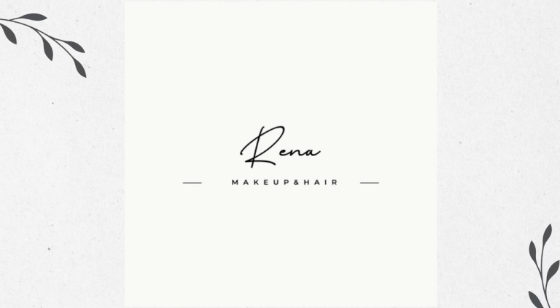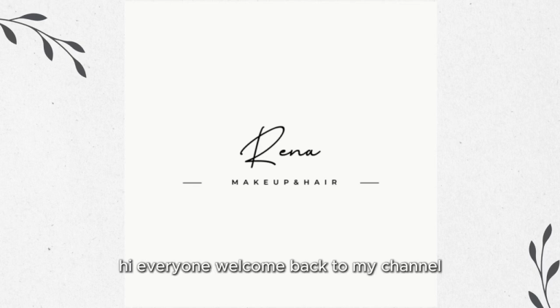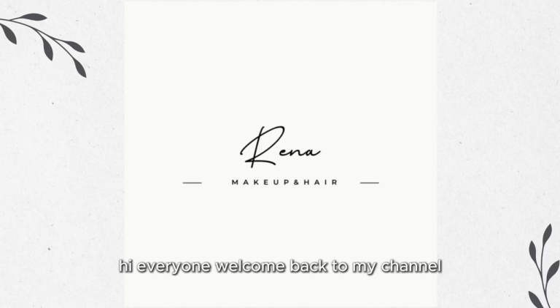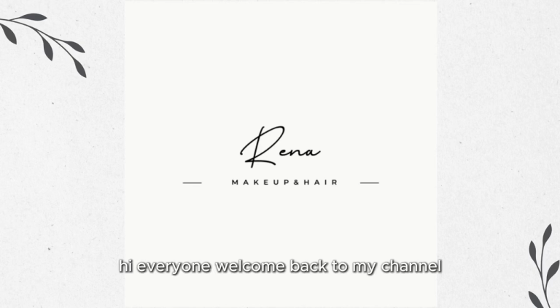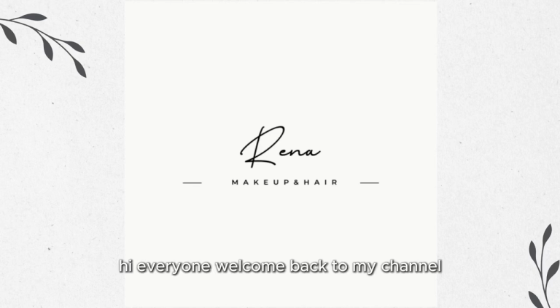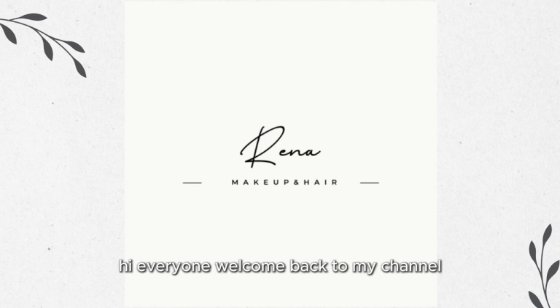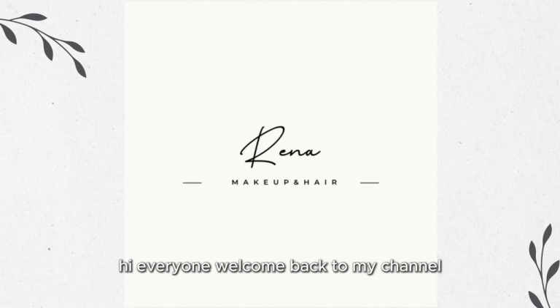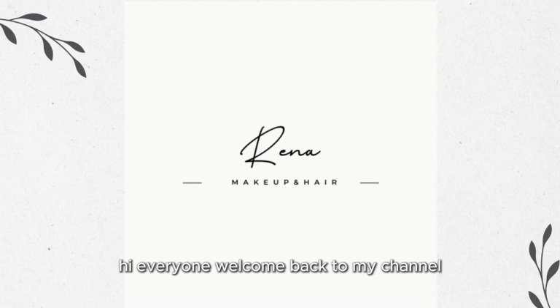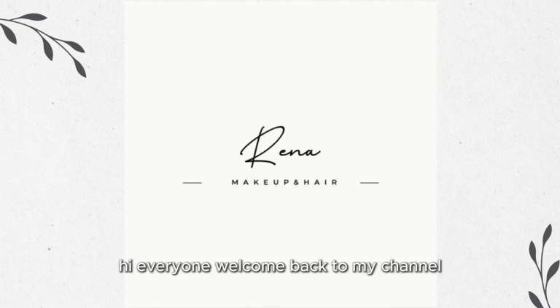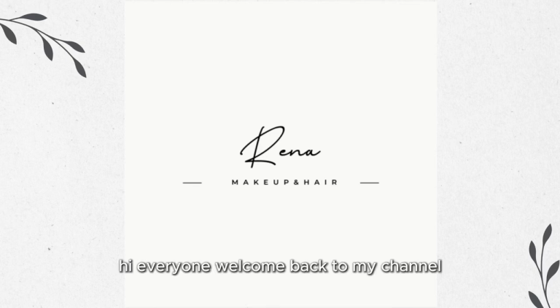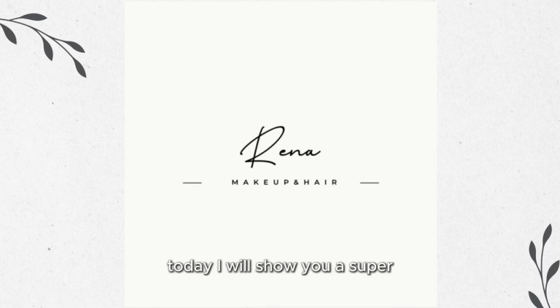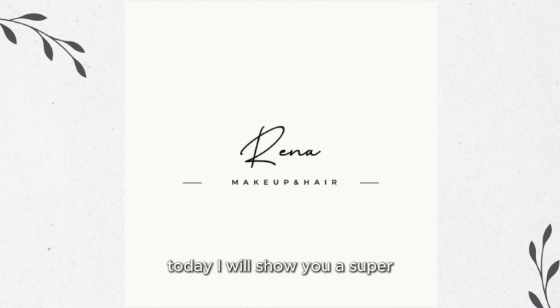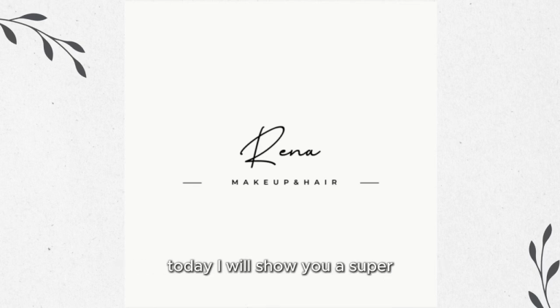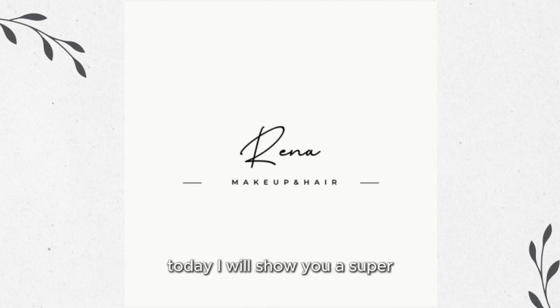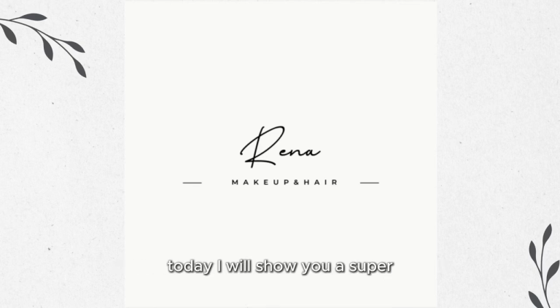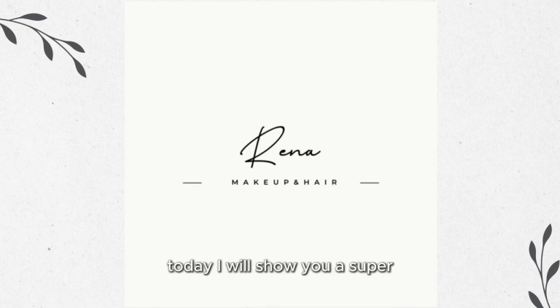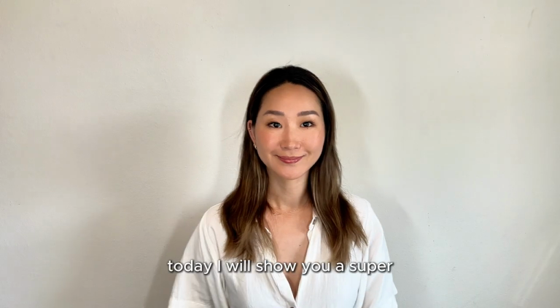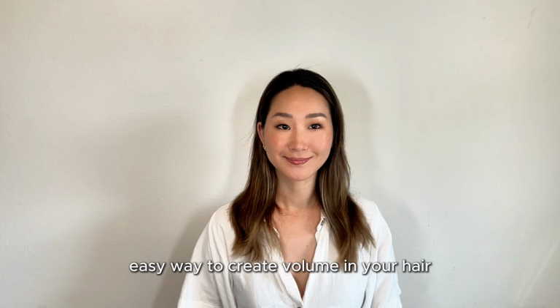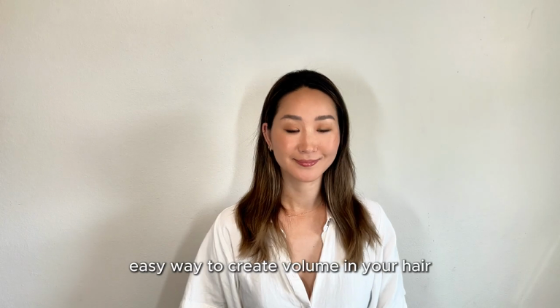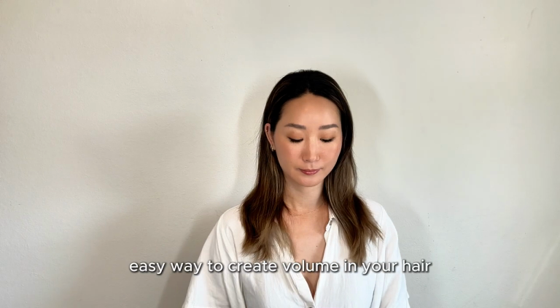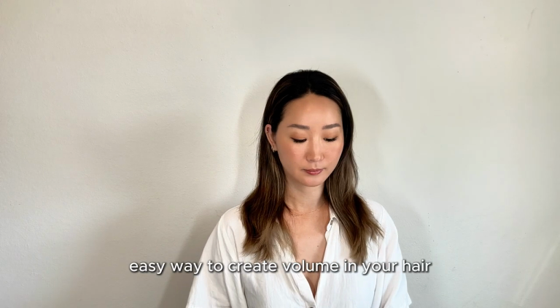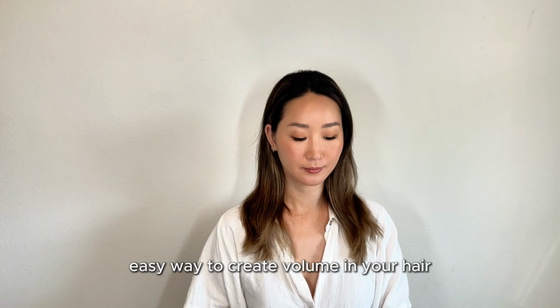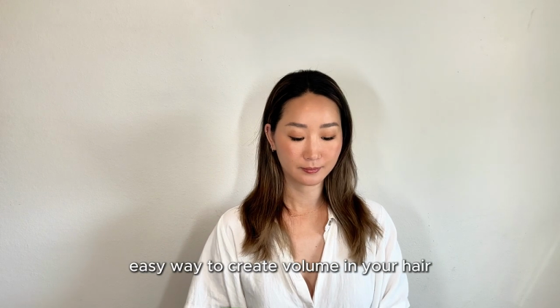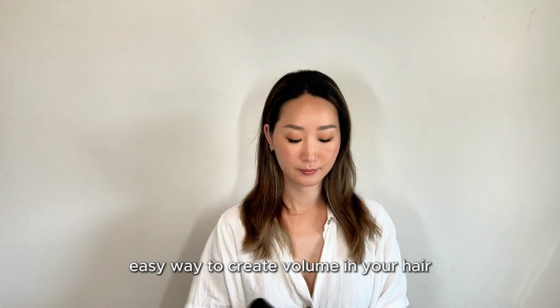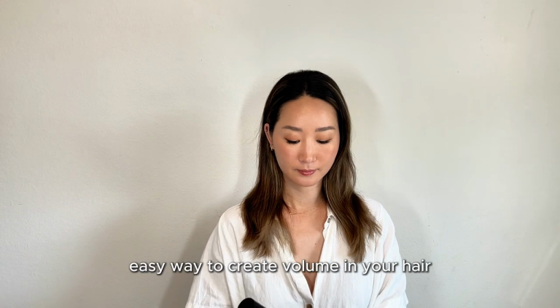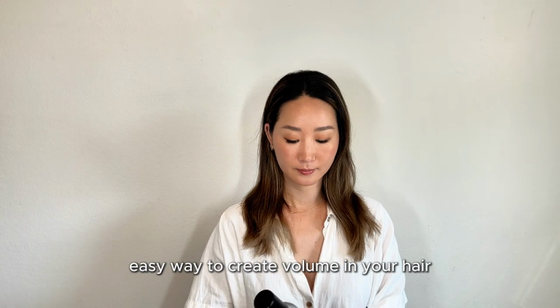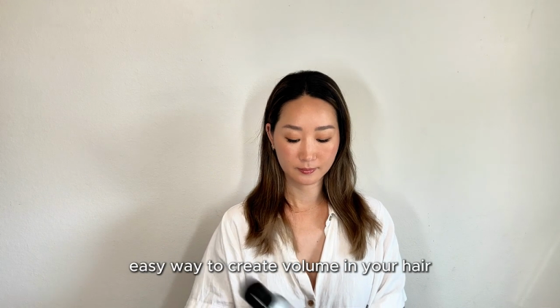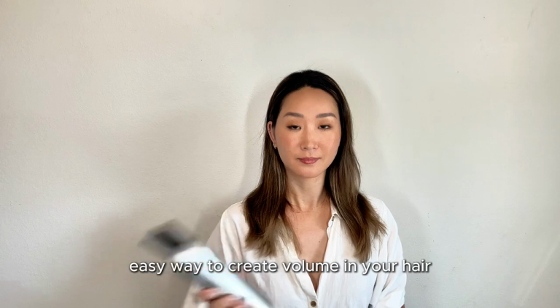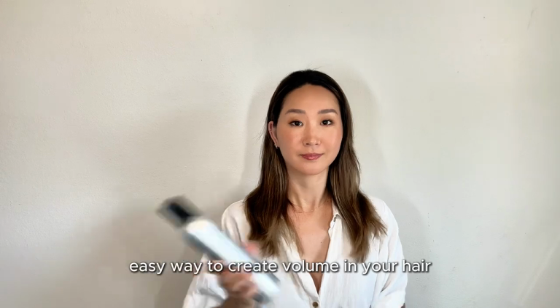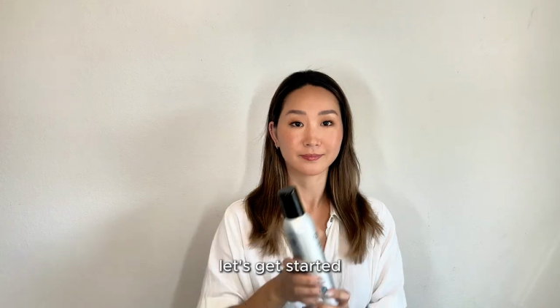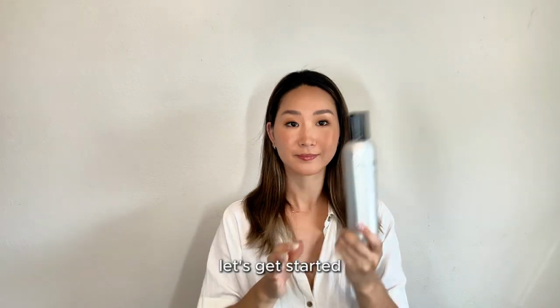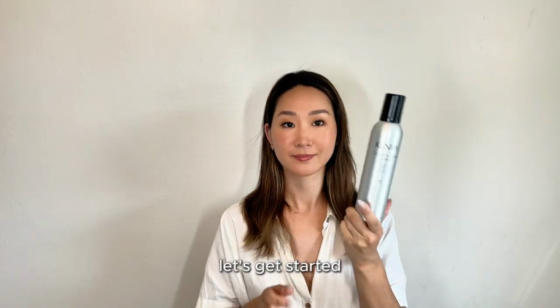Hi everyone, welcome back to my channel. Today I will show you a super easy way to create volume in your hair. Let's get started.